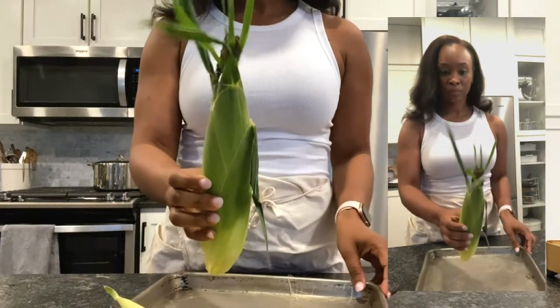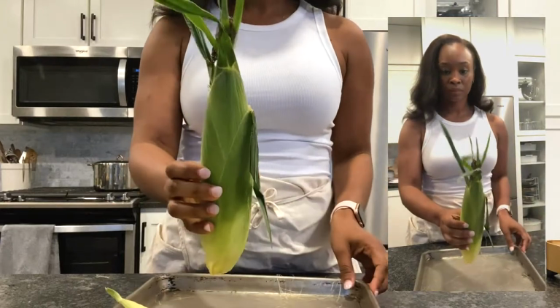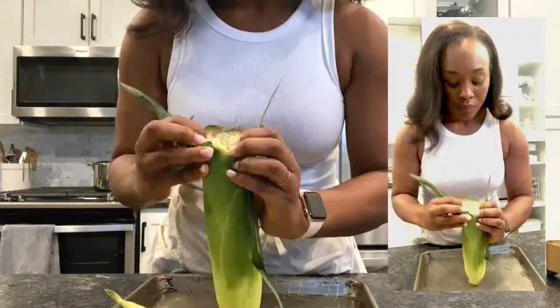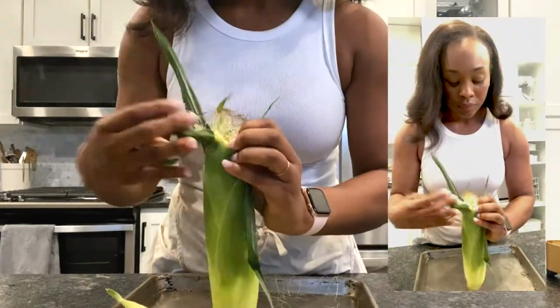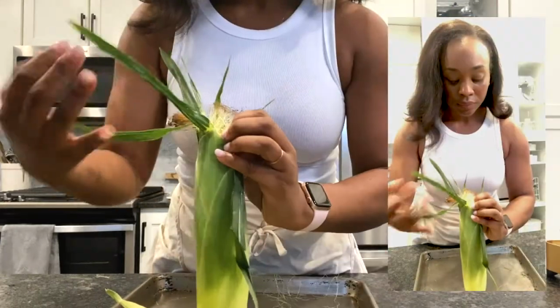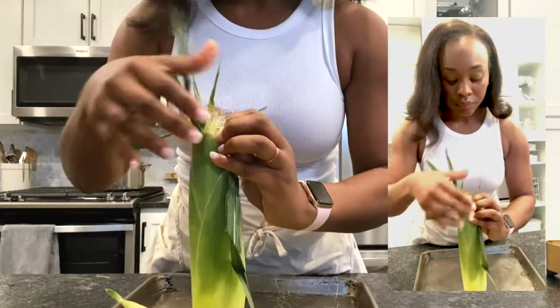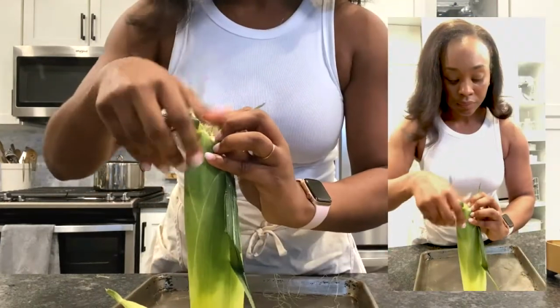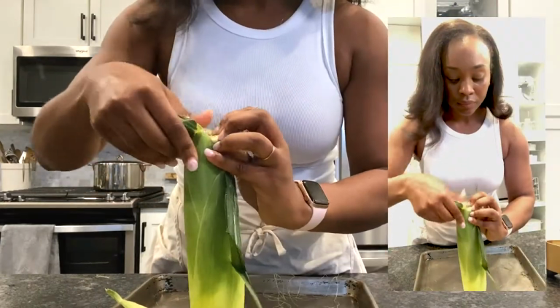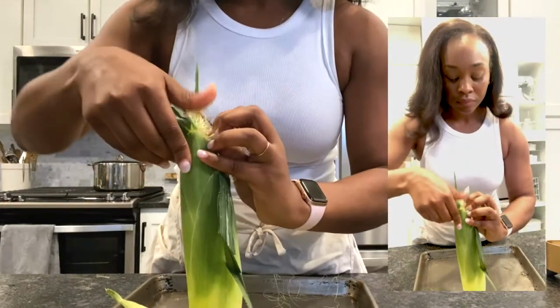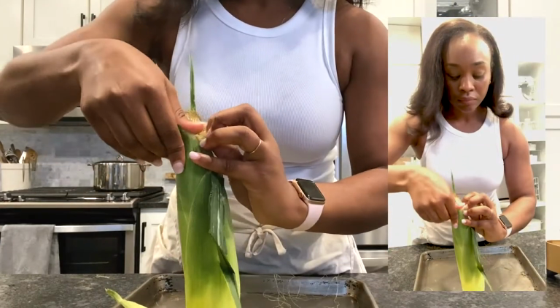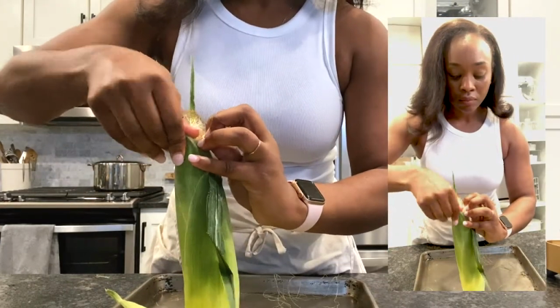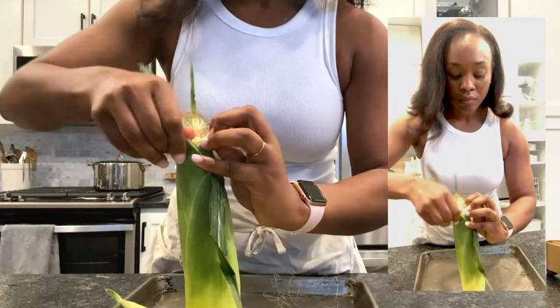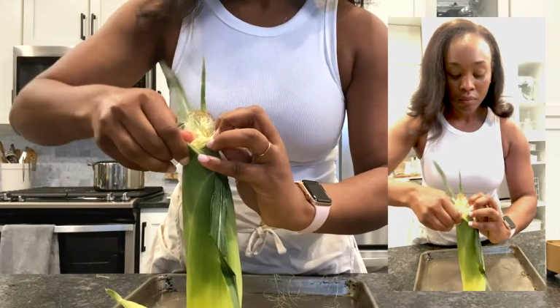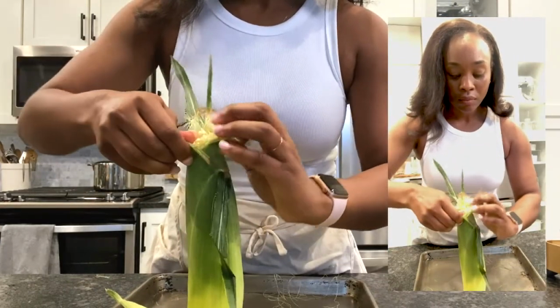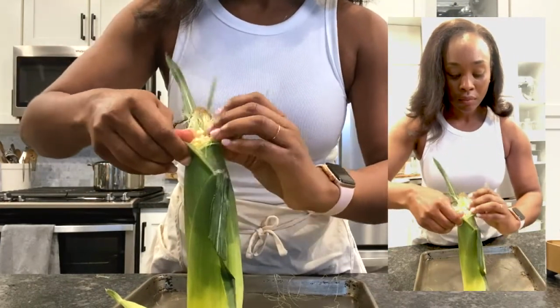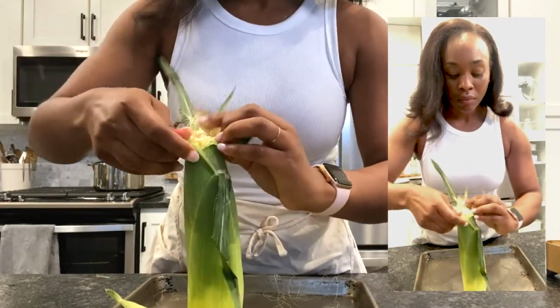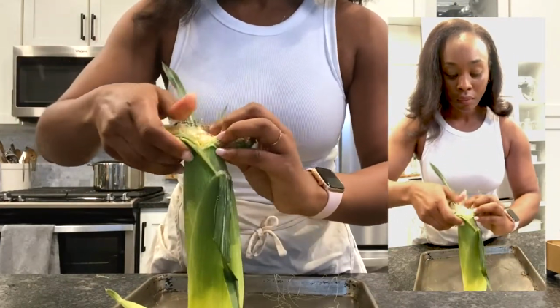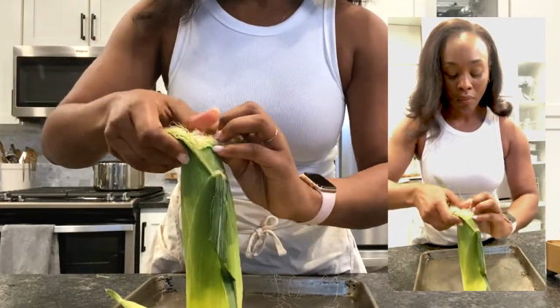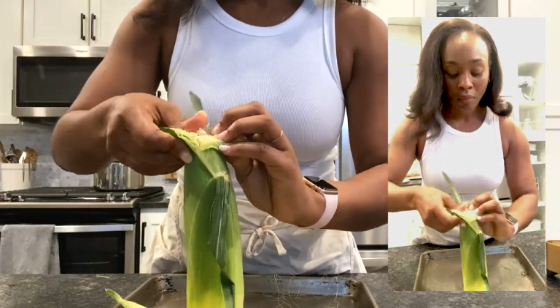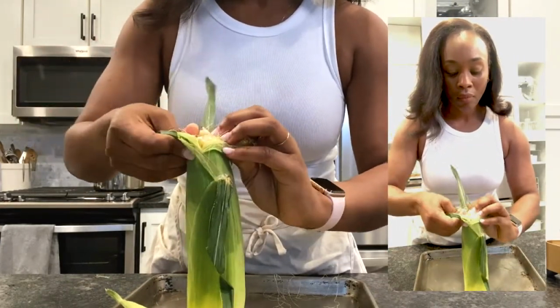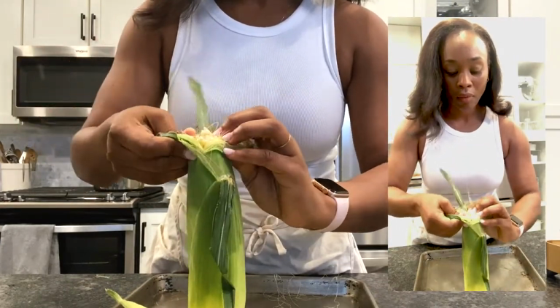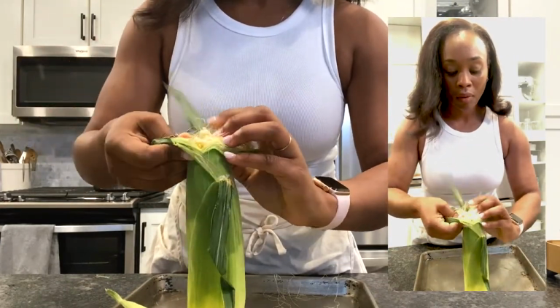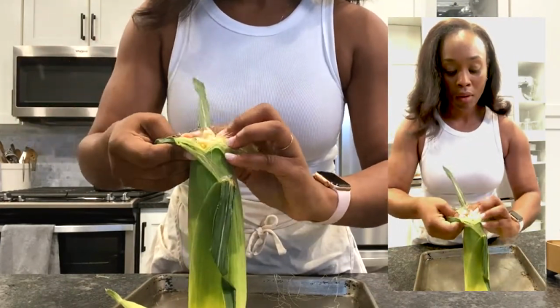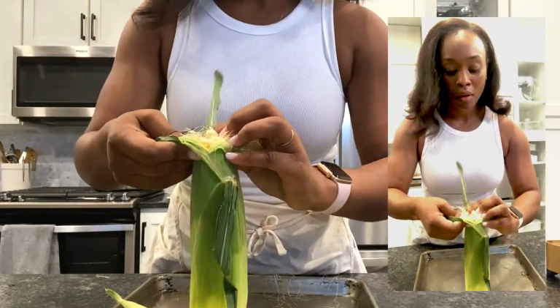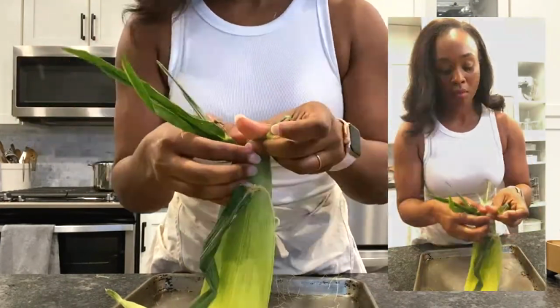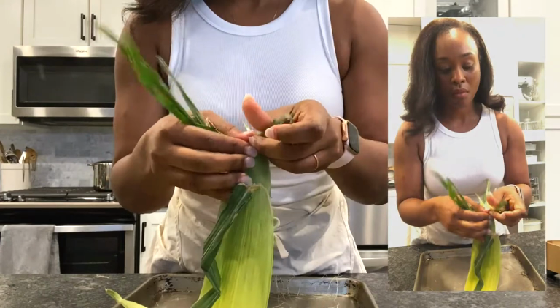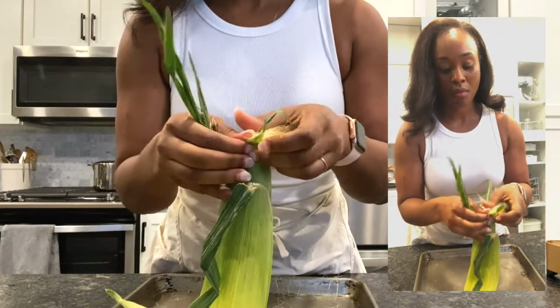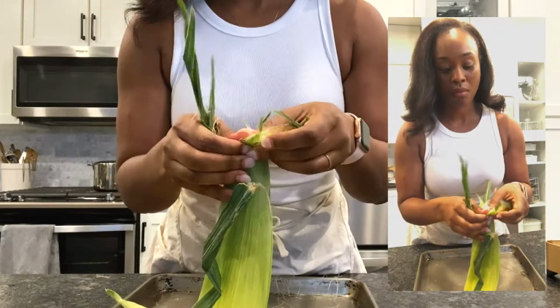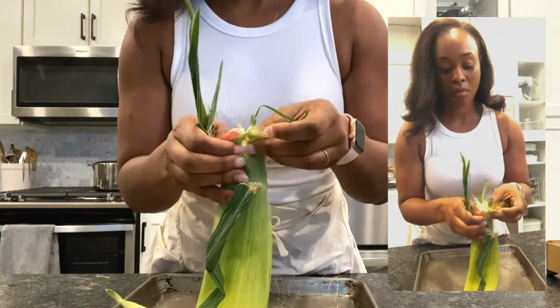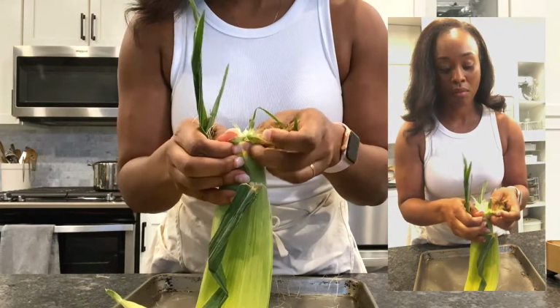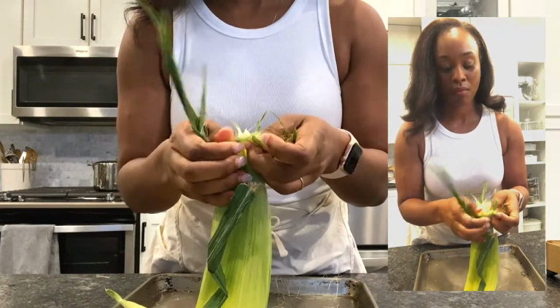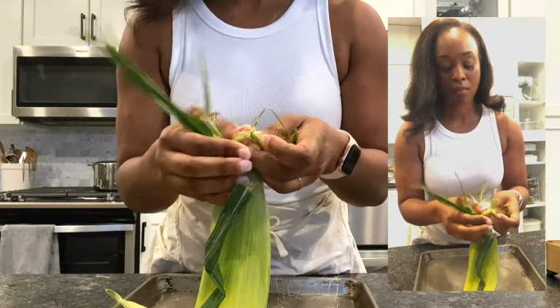We're shucking corn today, y'all, and I'm doing it the old-school way. Must be my Kansas City roots.